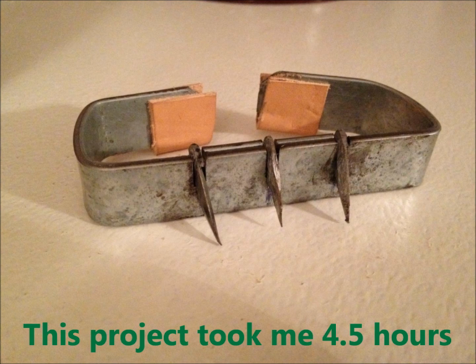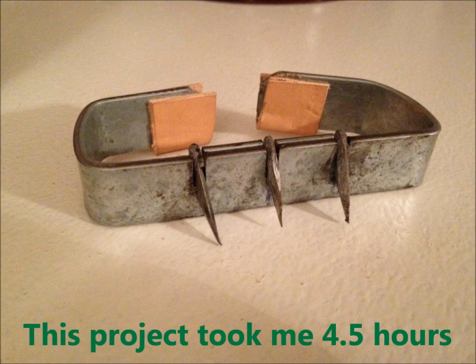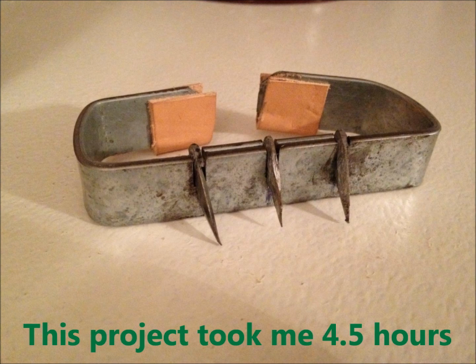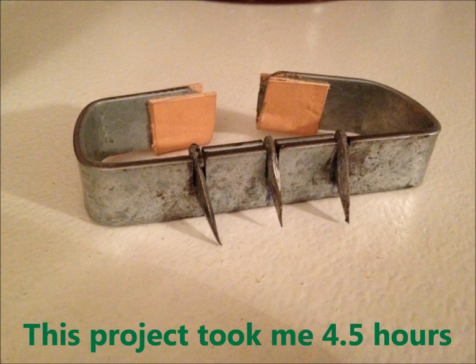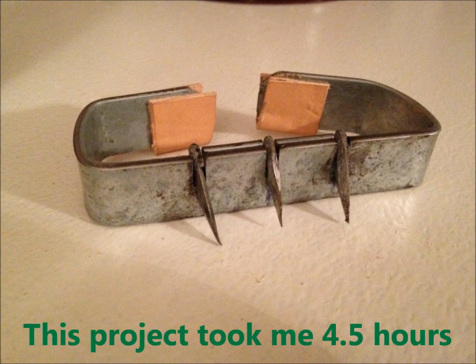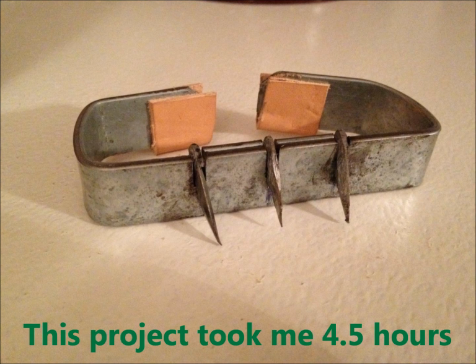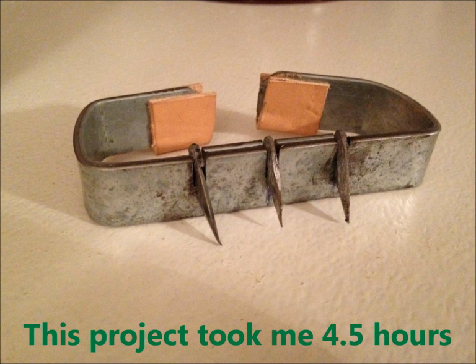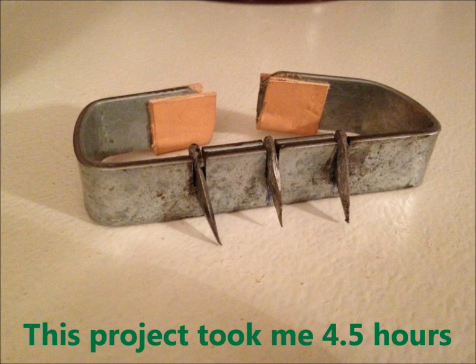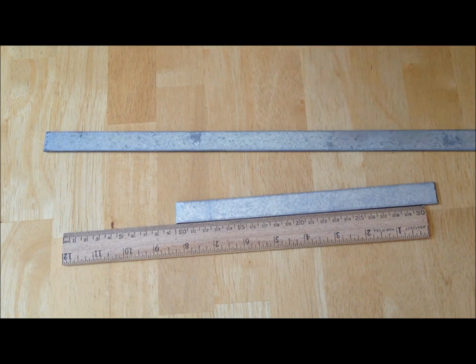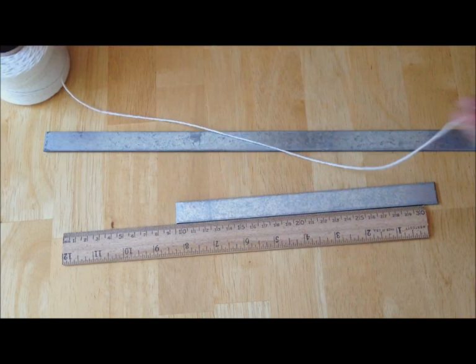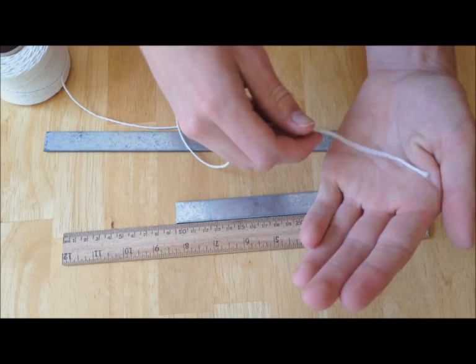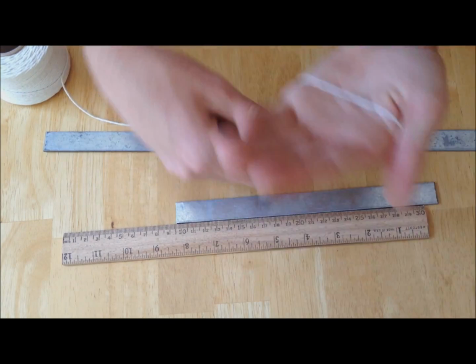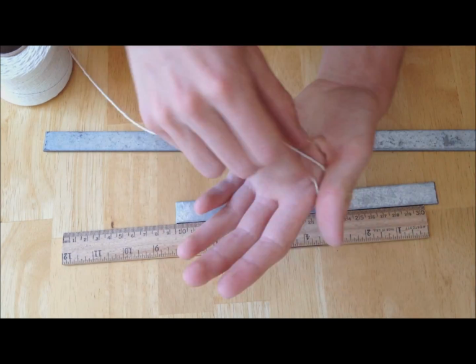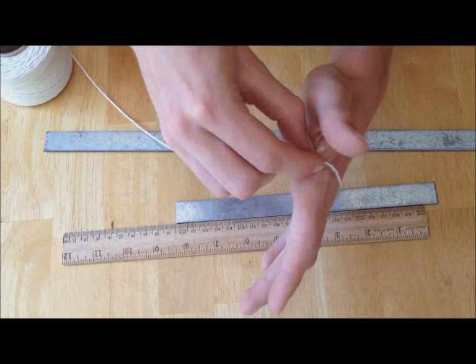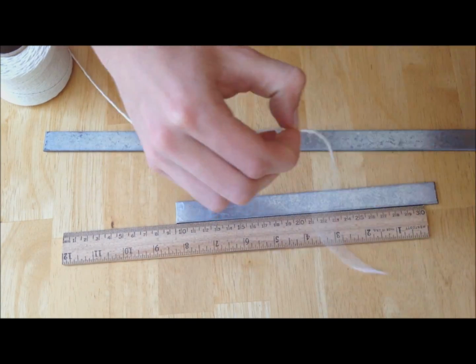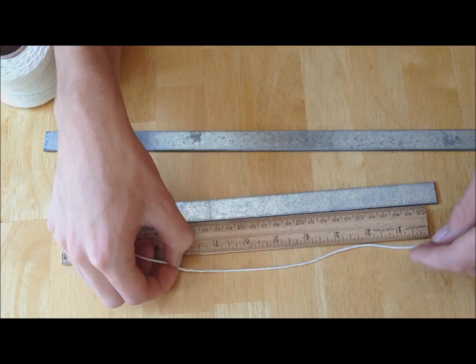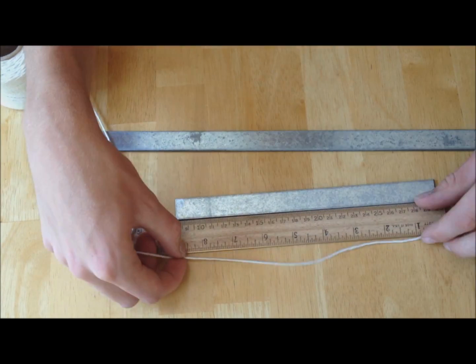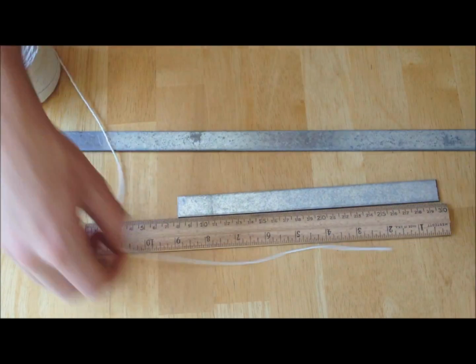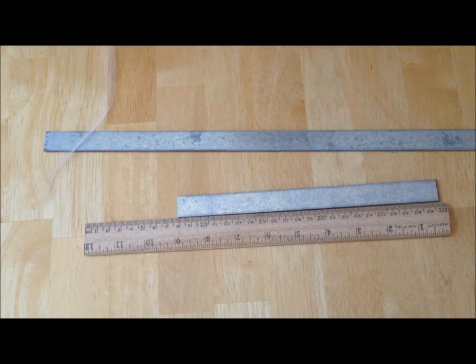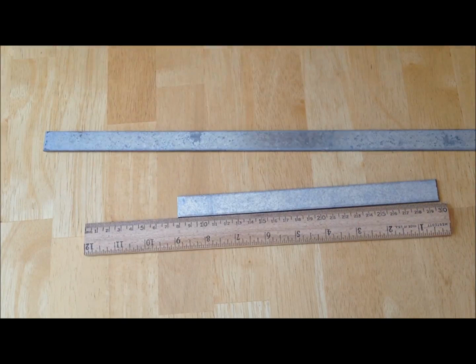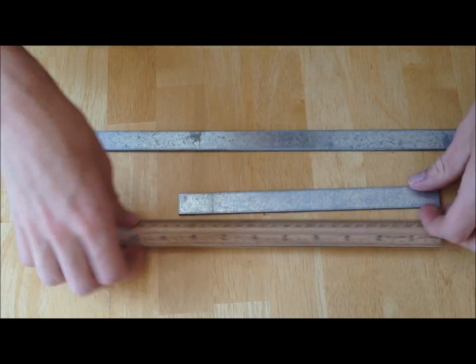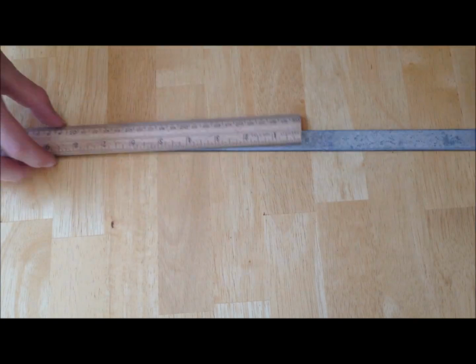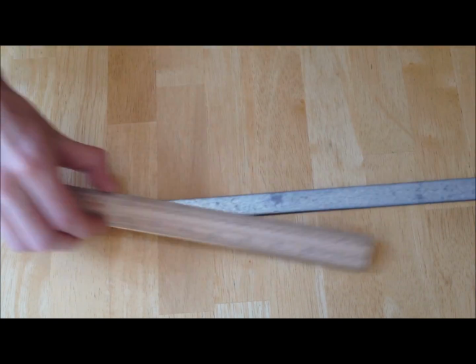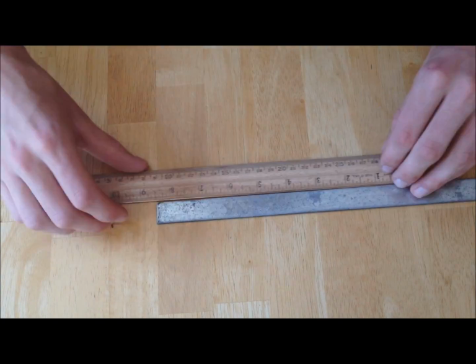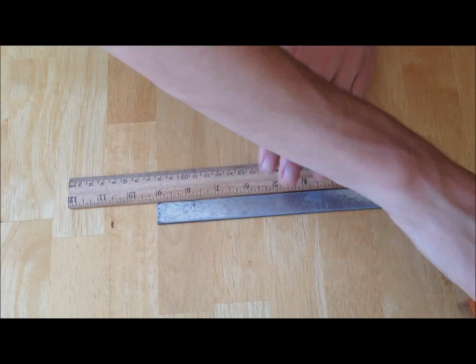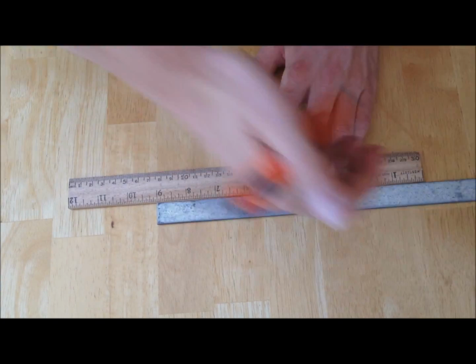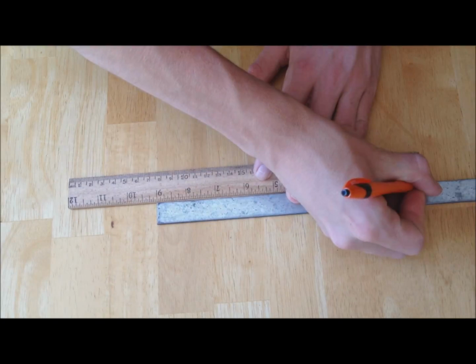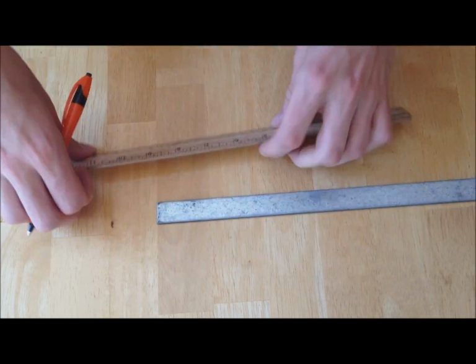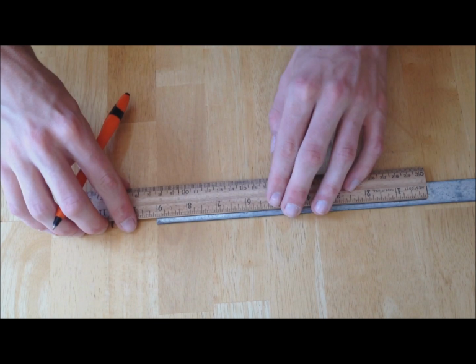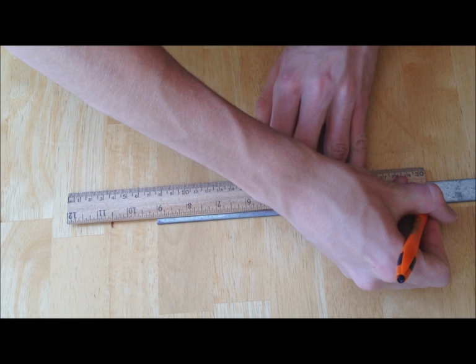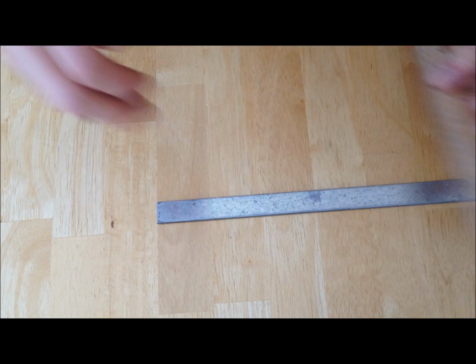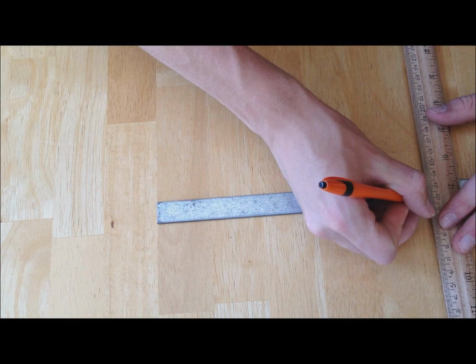This is what it should look like when you're done. Use a piece of string to measure your hand. This first mark shows where you will be cutting the metal.